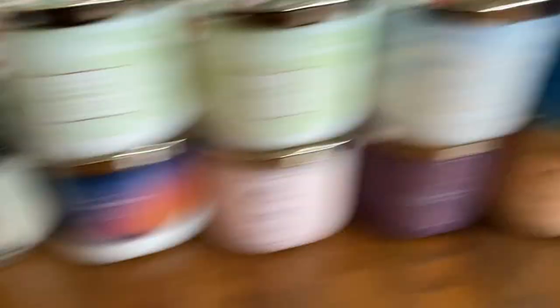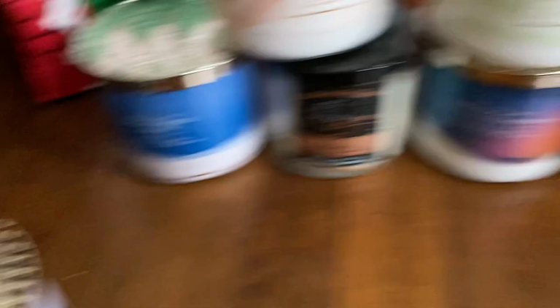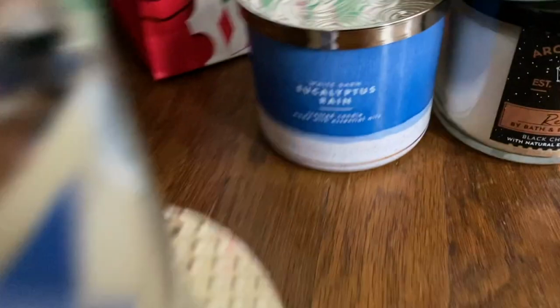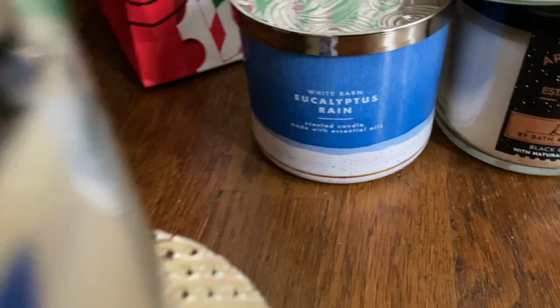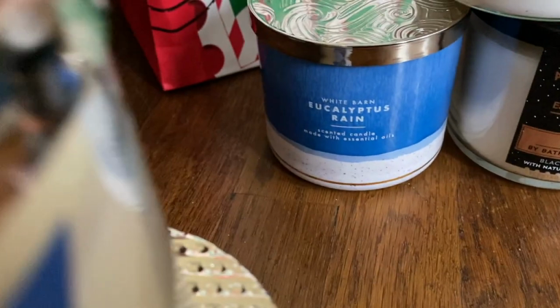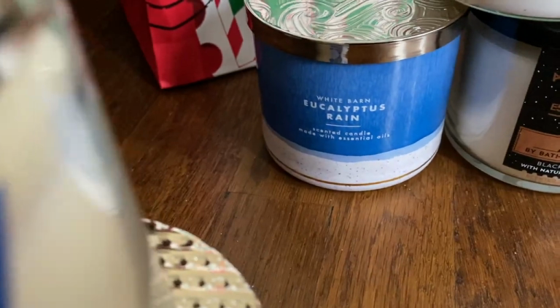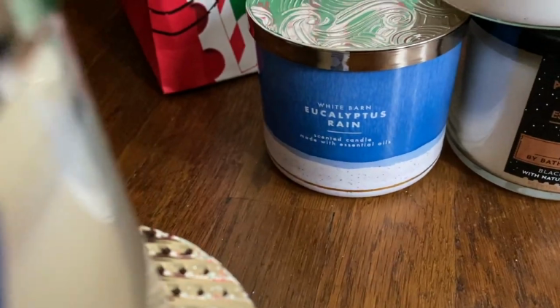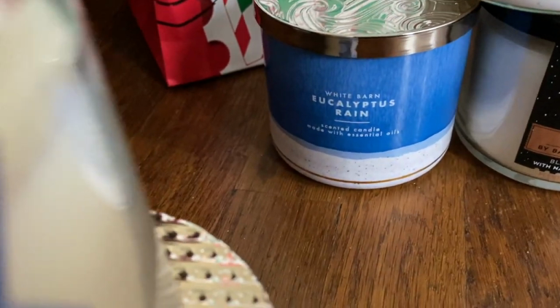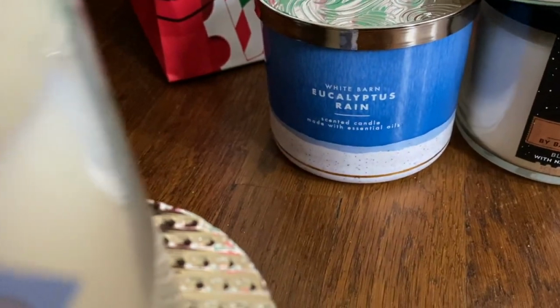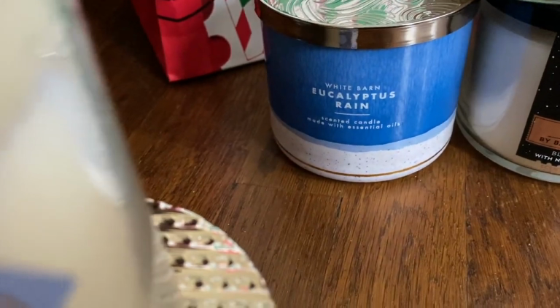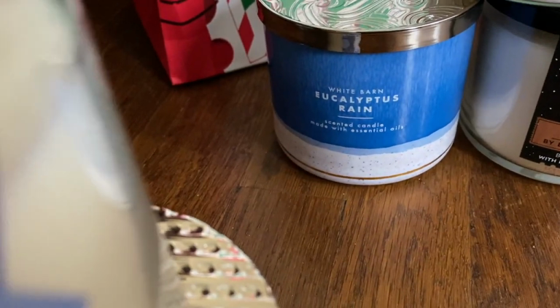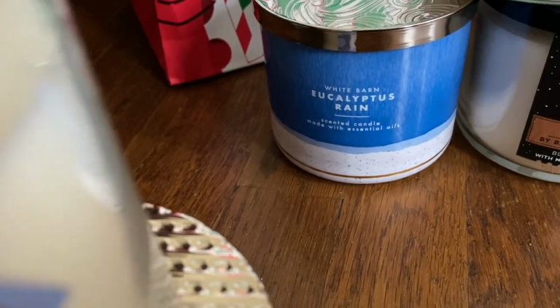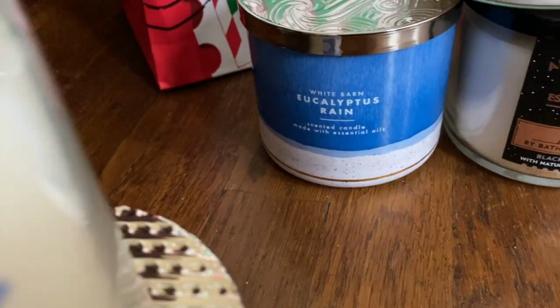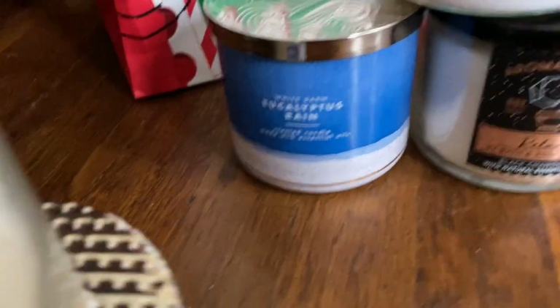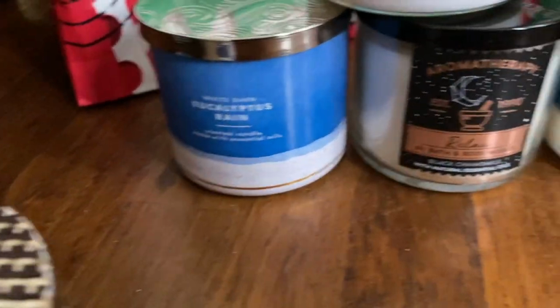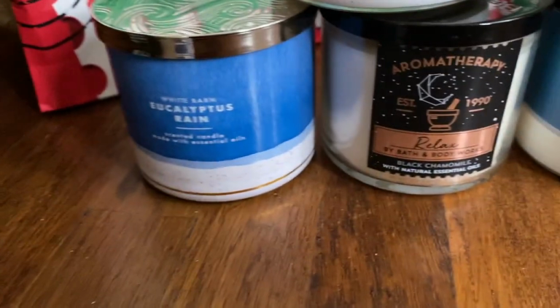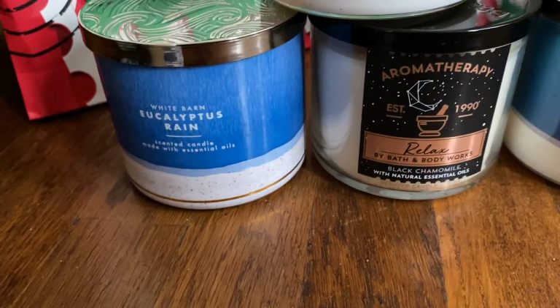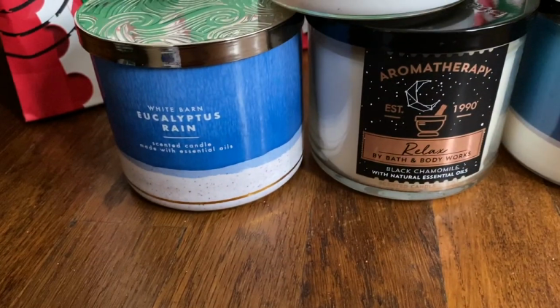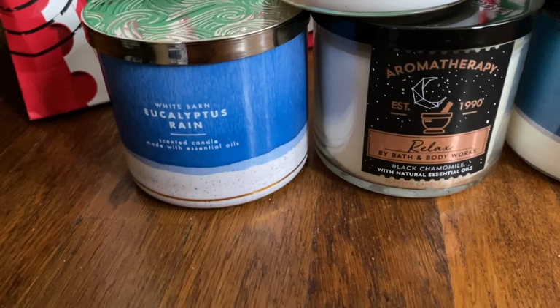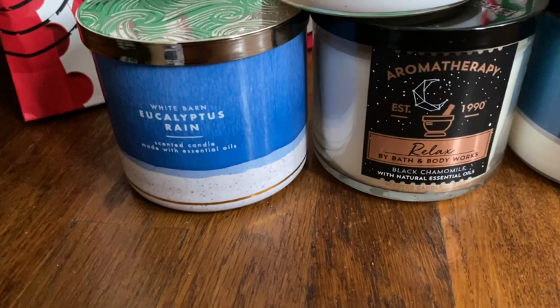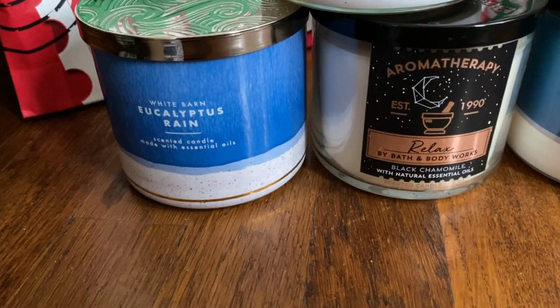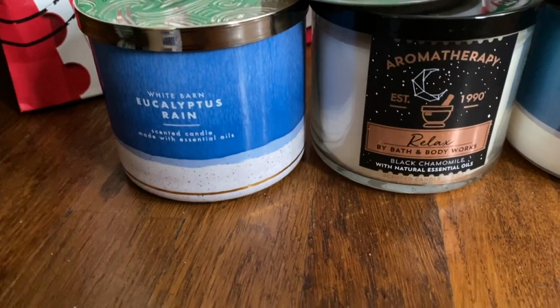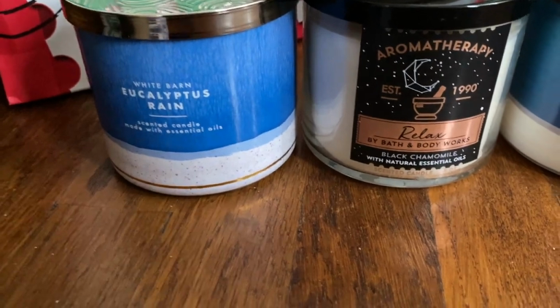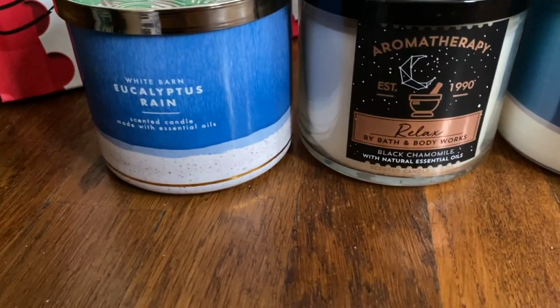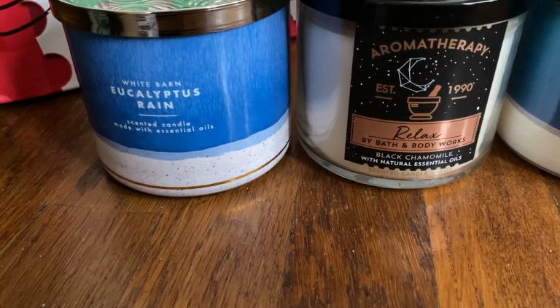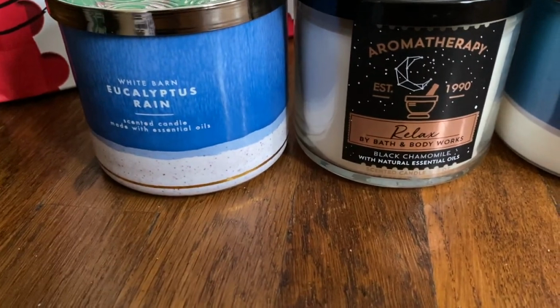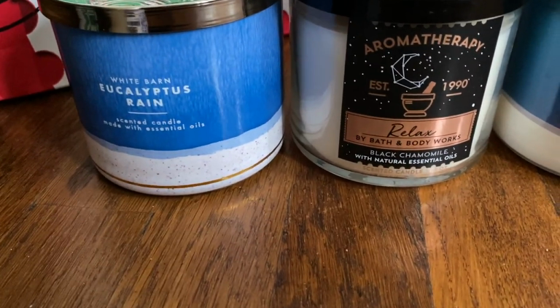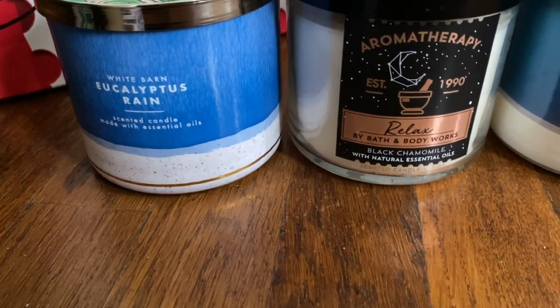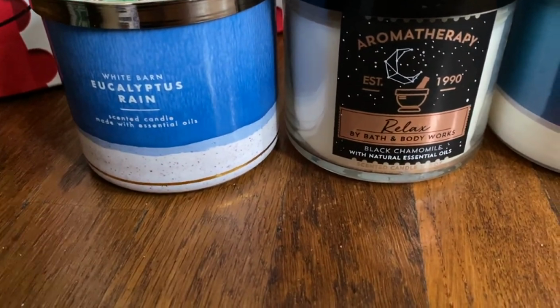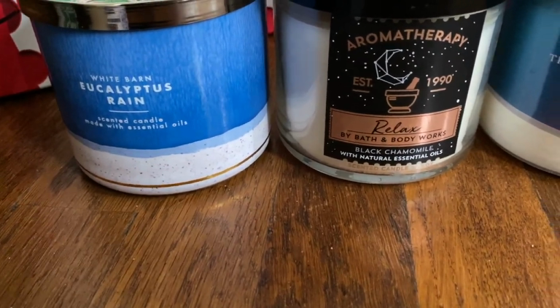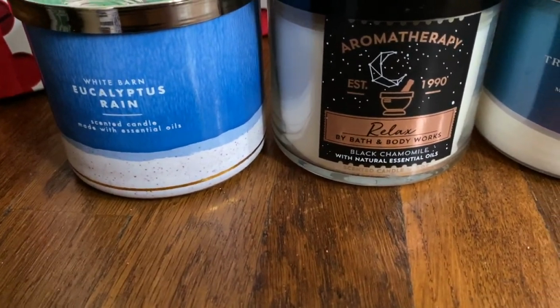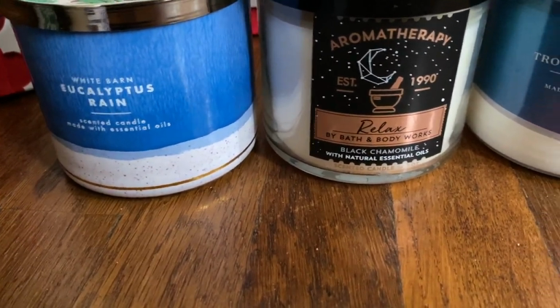Eucalyptus Rain — not new. I also got an Aromatherapy candle: the Relaxed Black Chamomile.